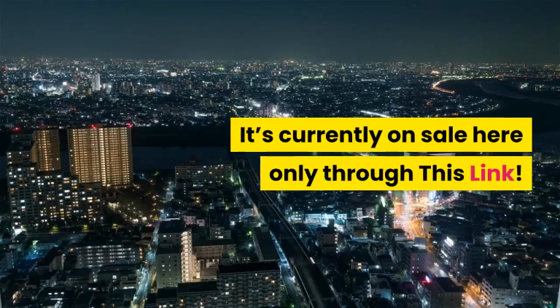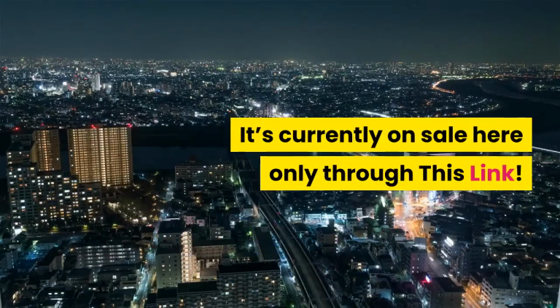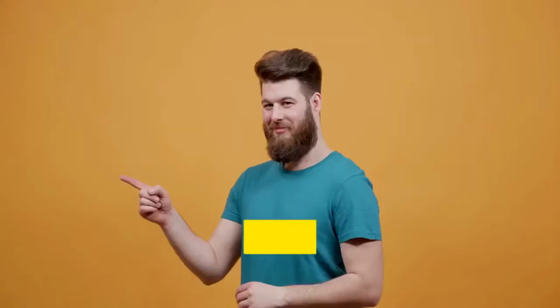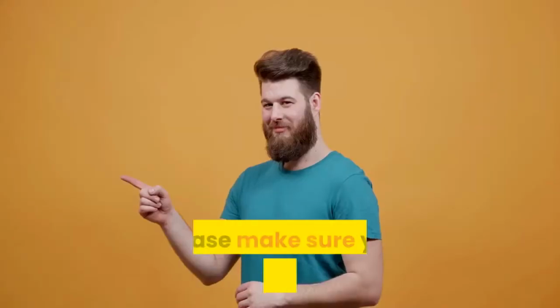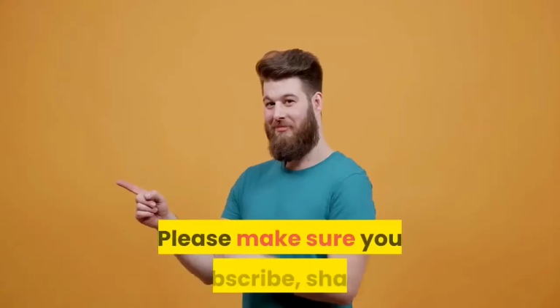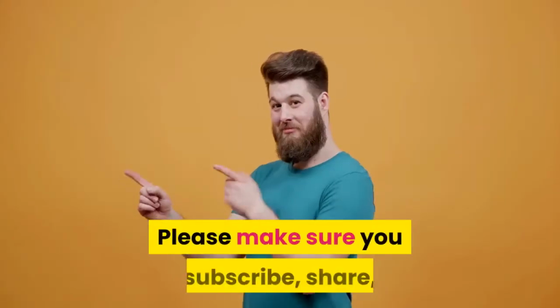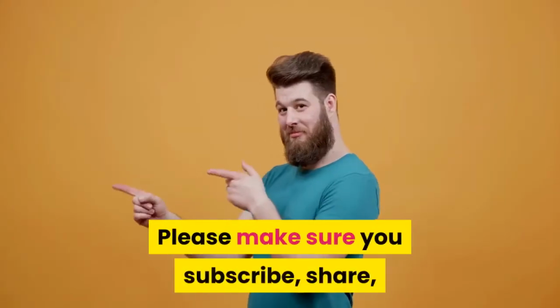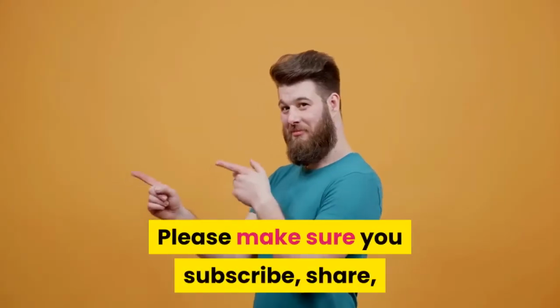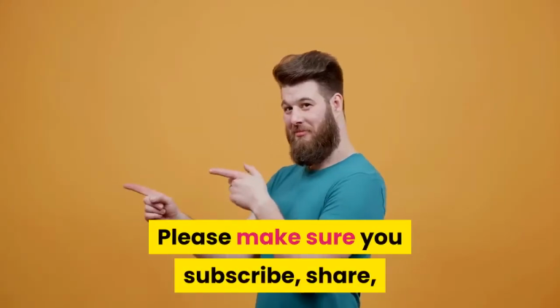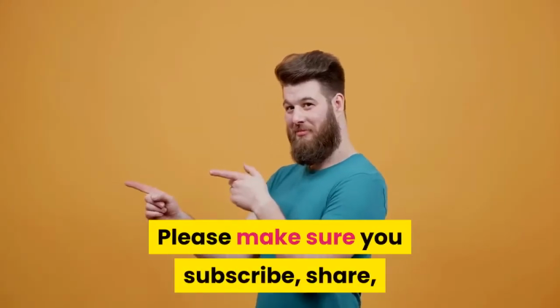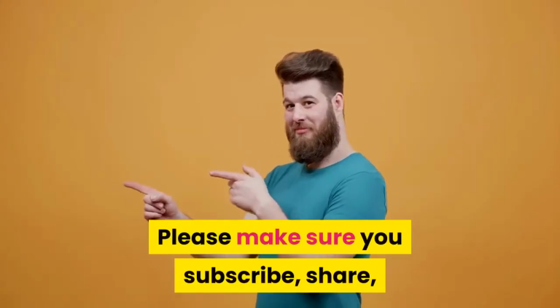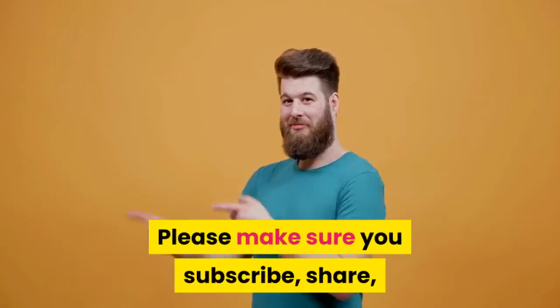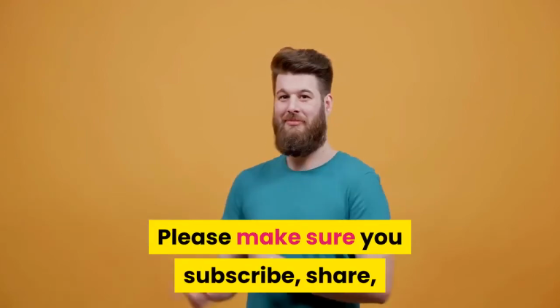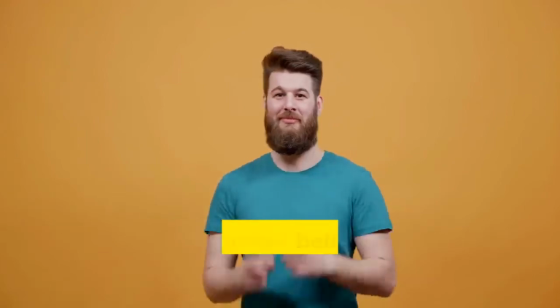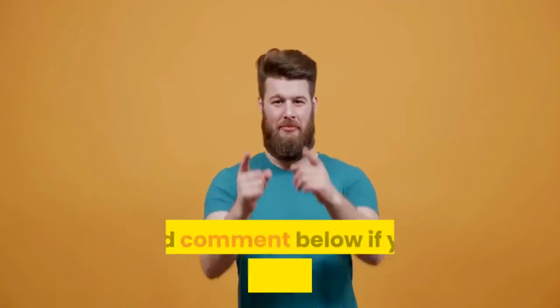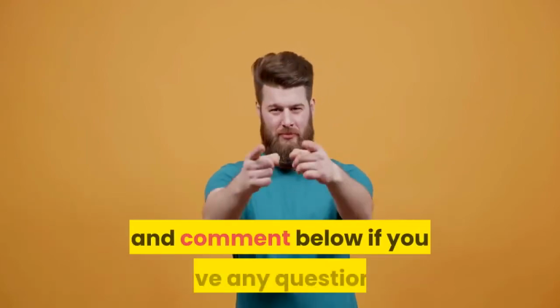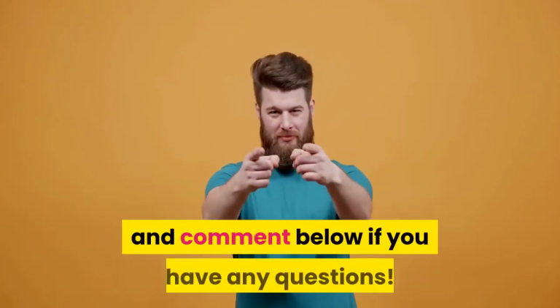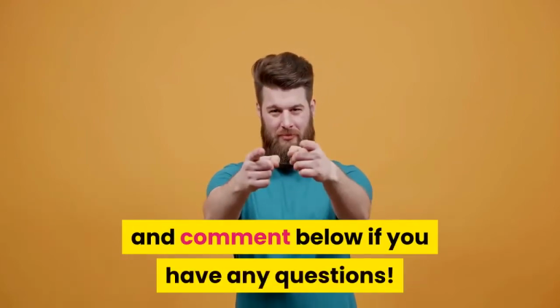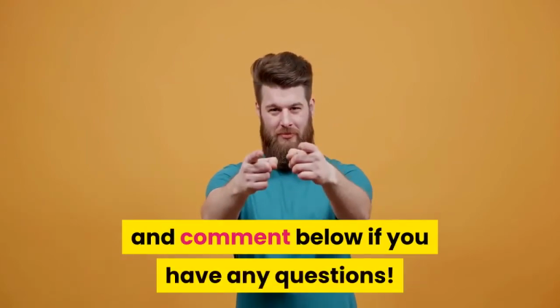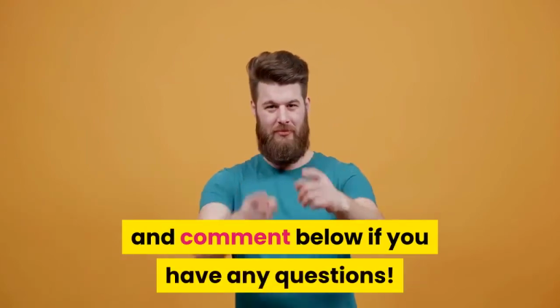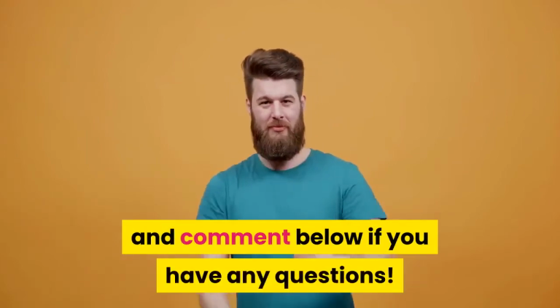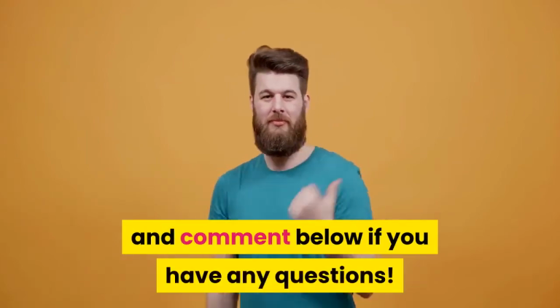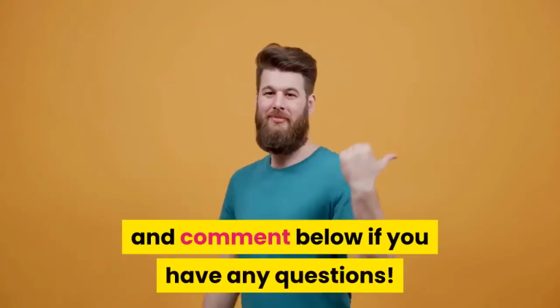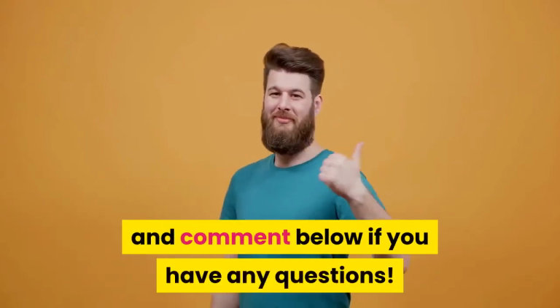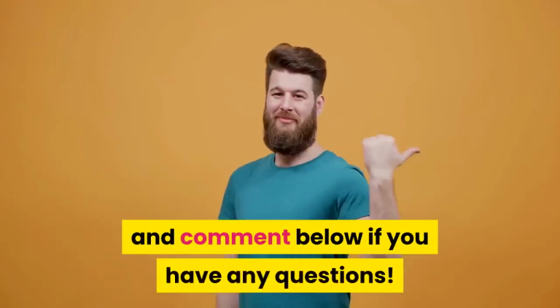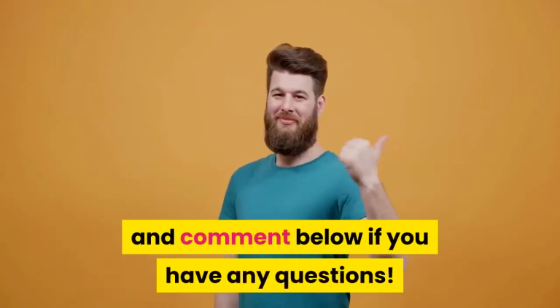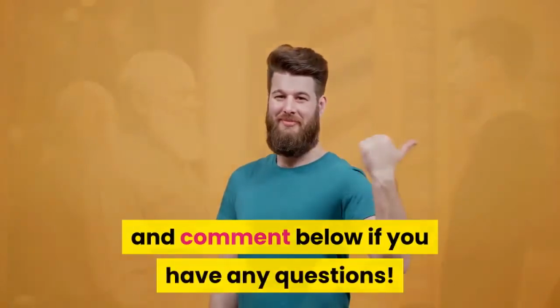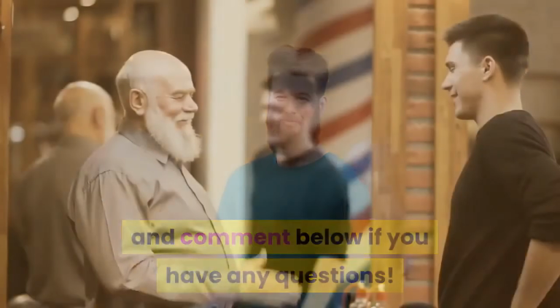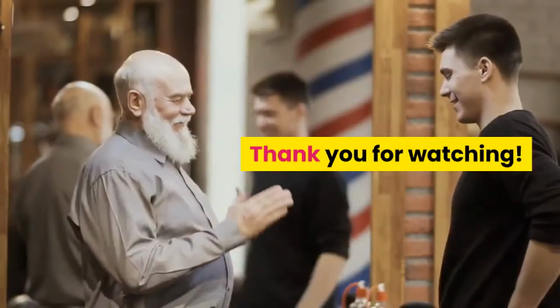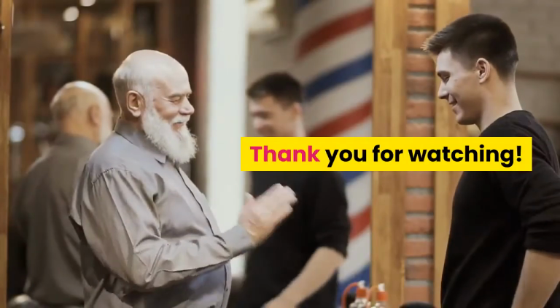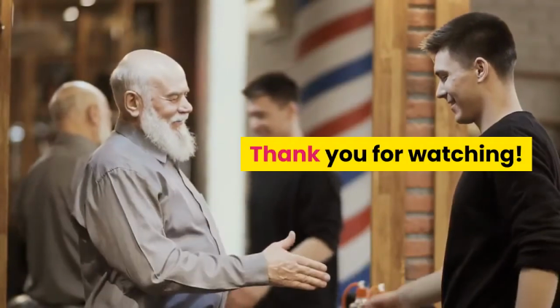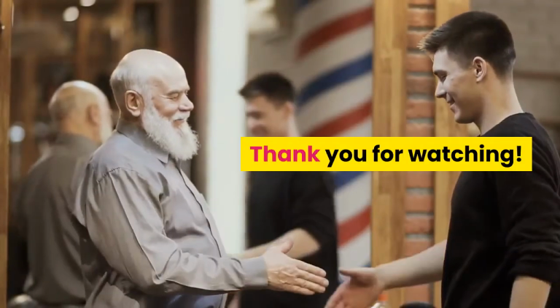Please make sure you subscribe, share, and comment below if you have any questions. Thank you for watching.